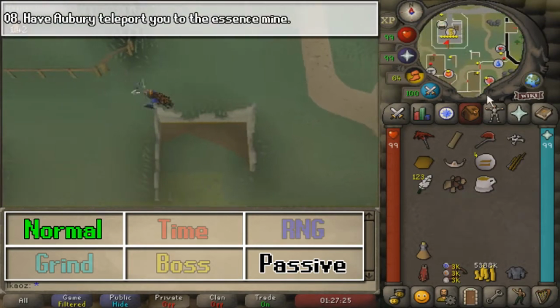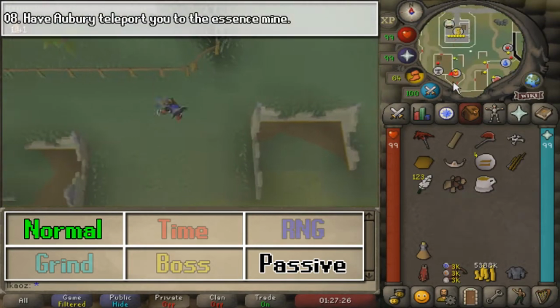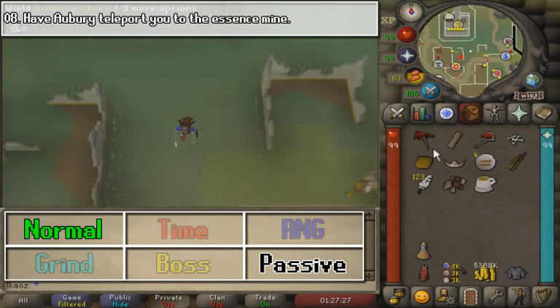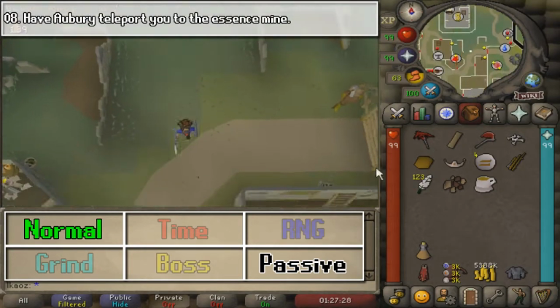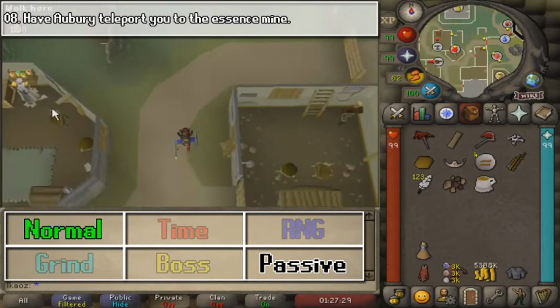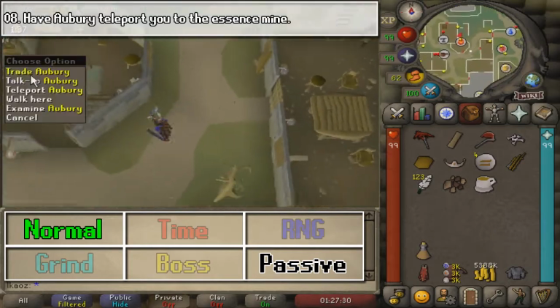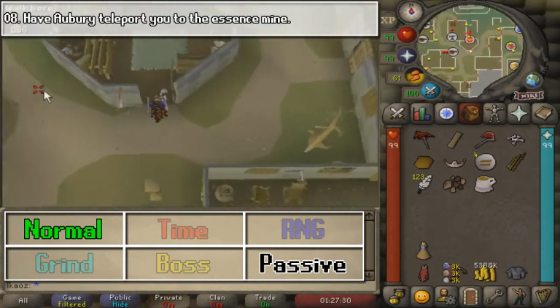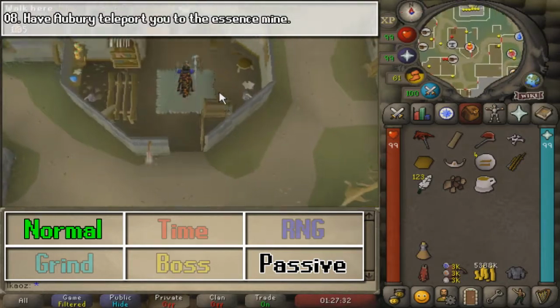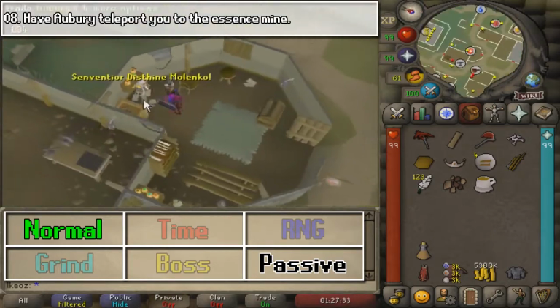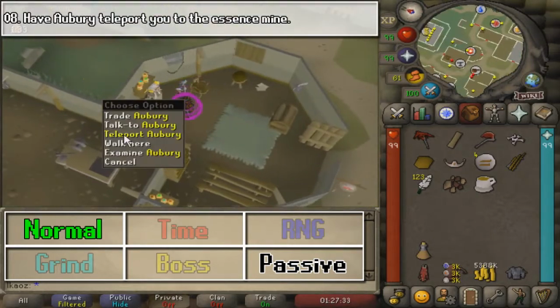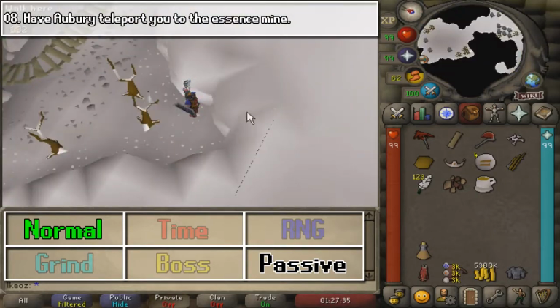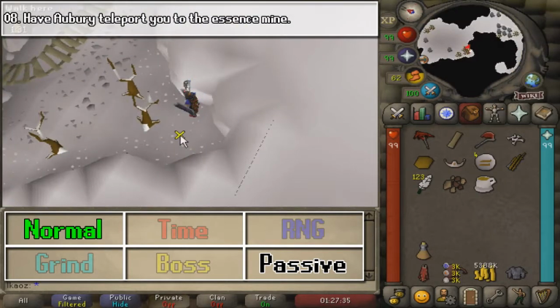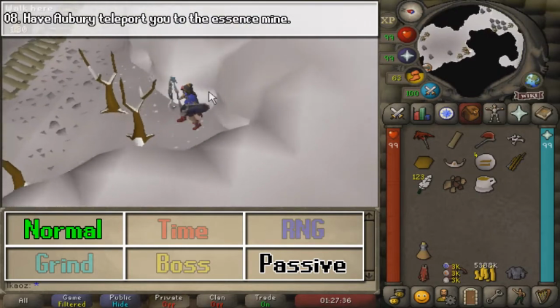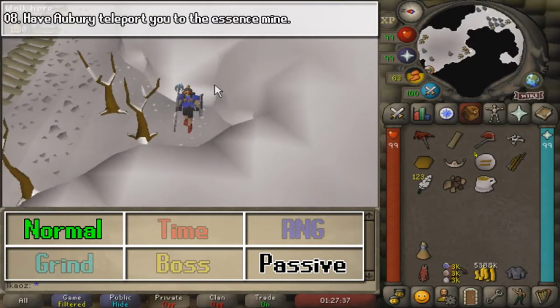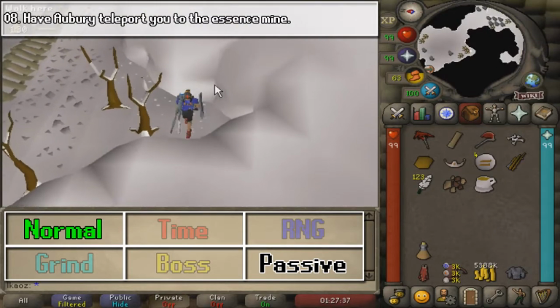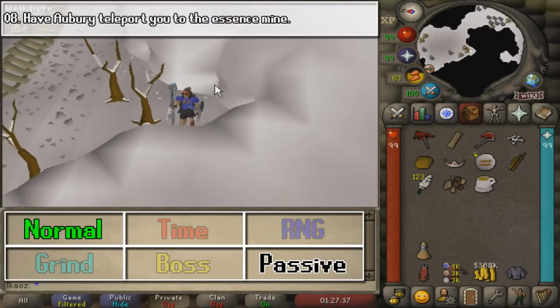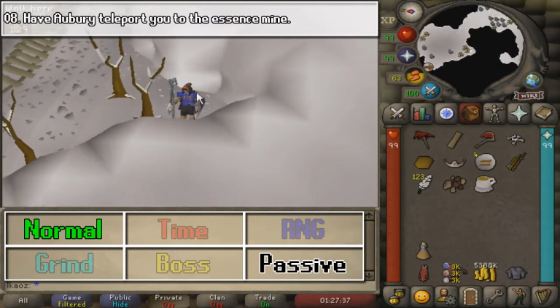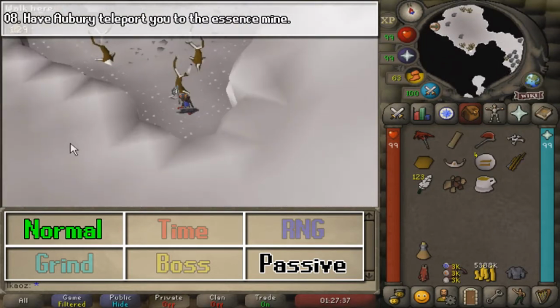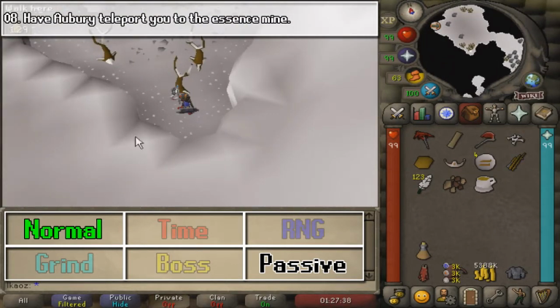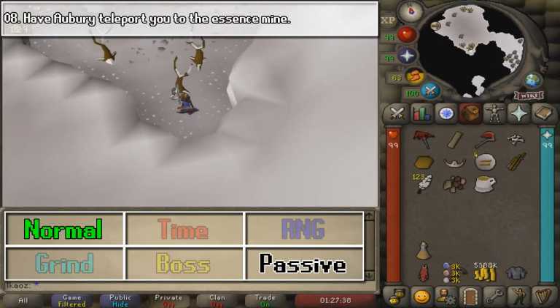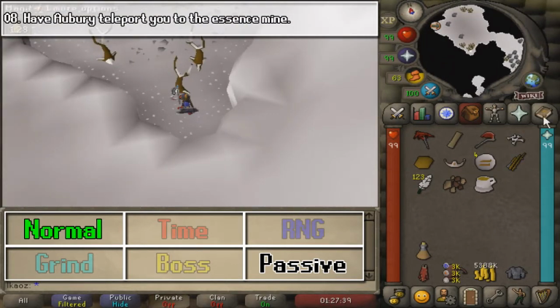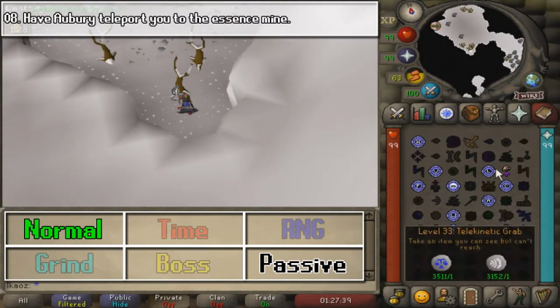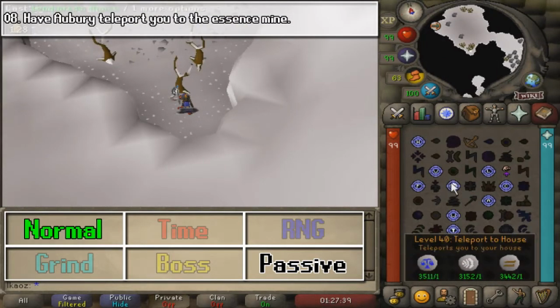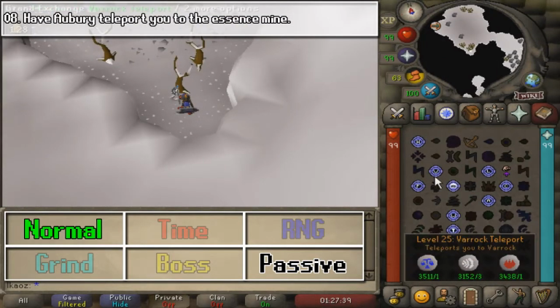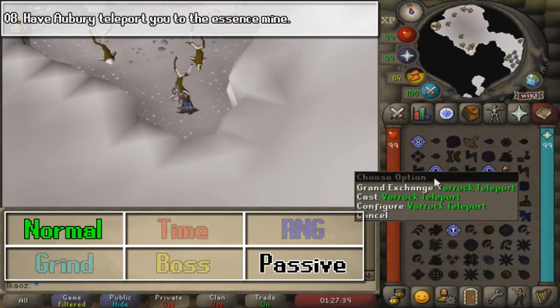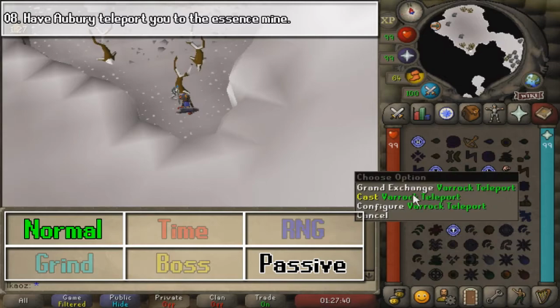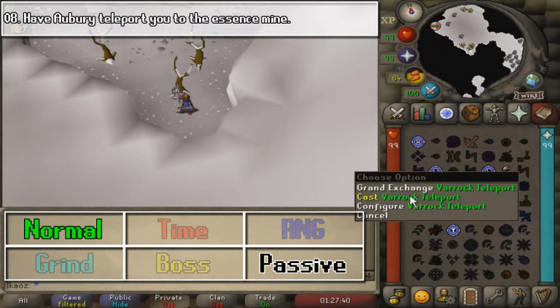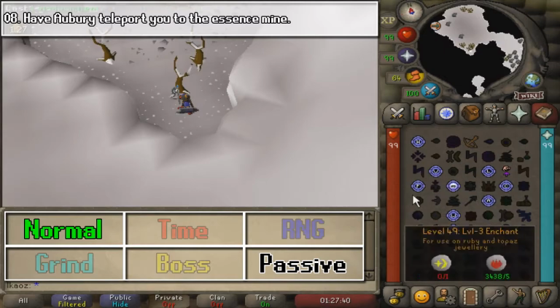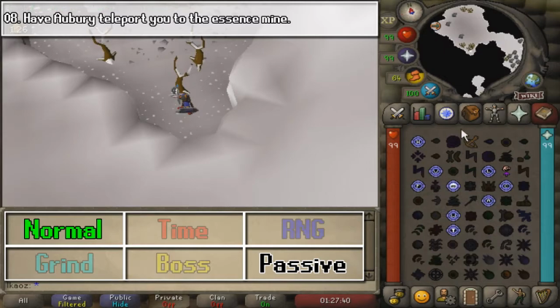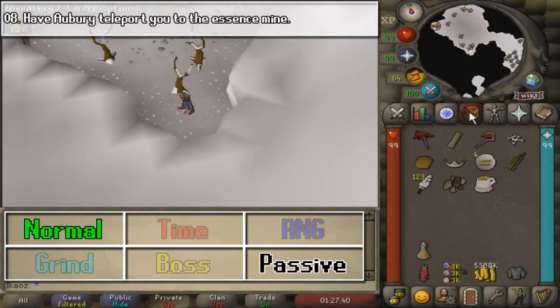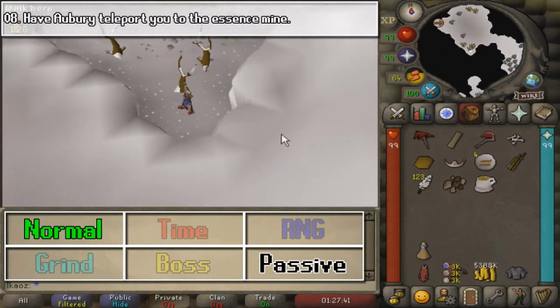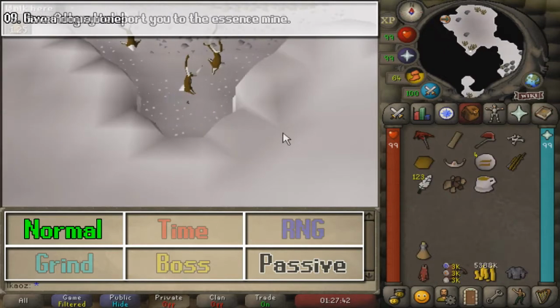Next, we are going to have Aubrey teleport us to the Essence Mine, which is really, really close to the previous location.